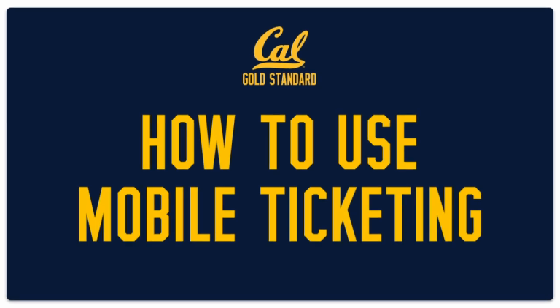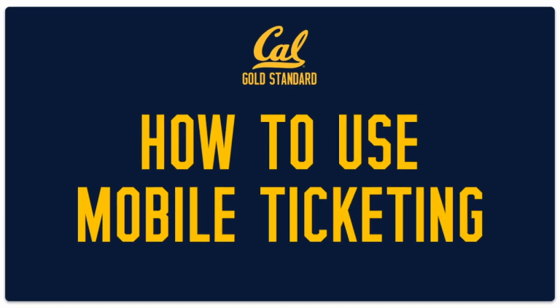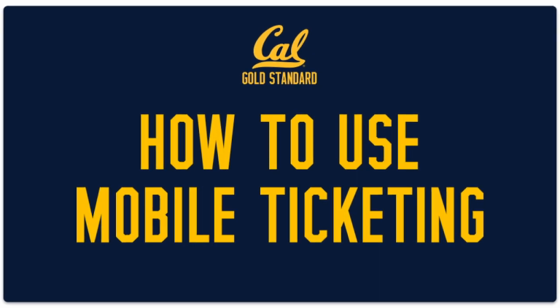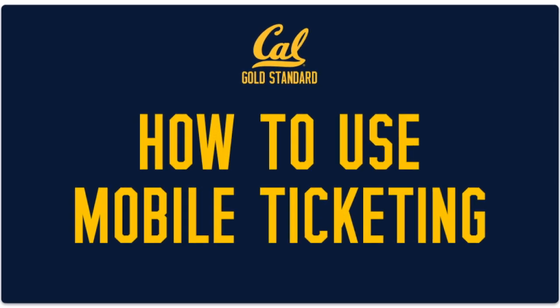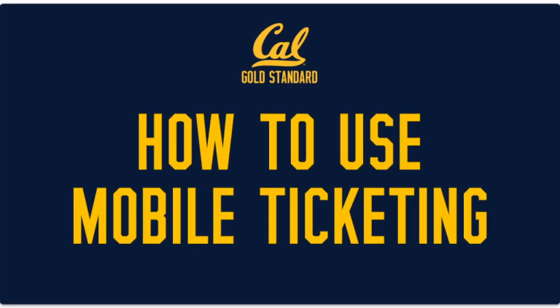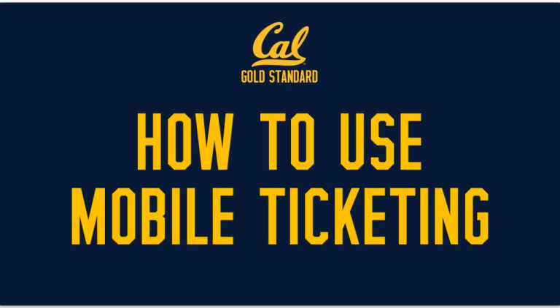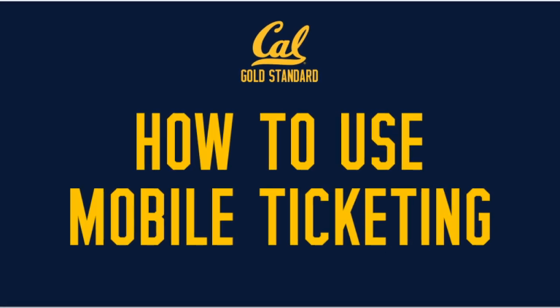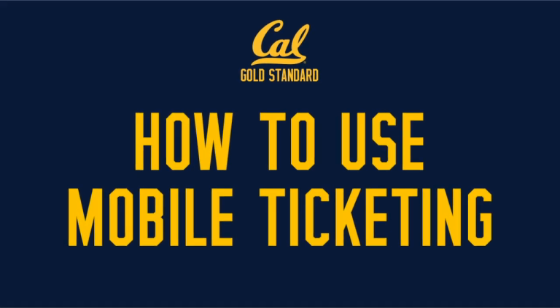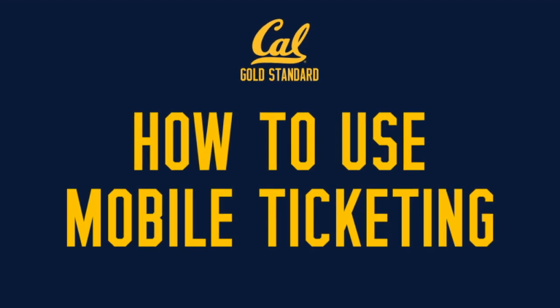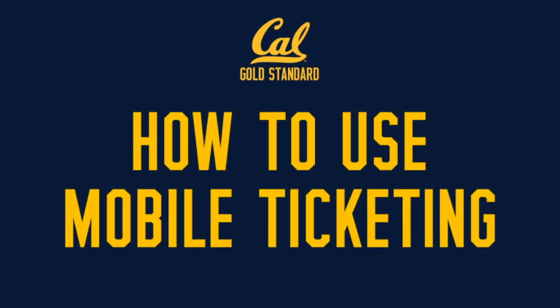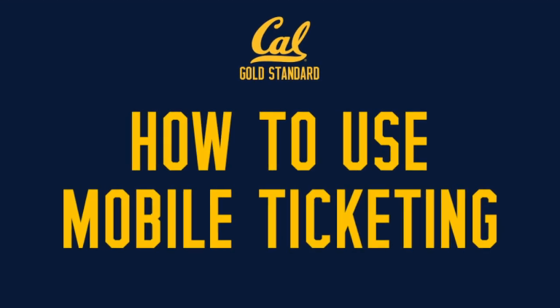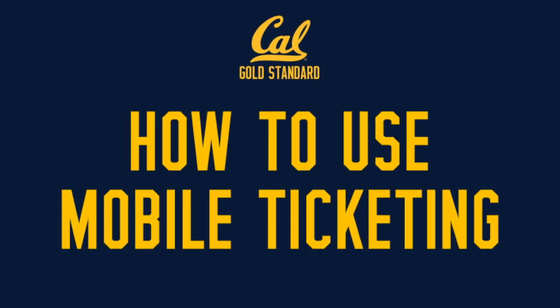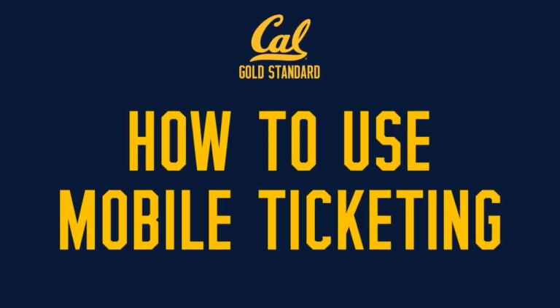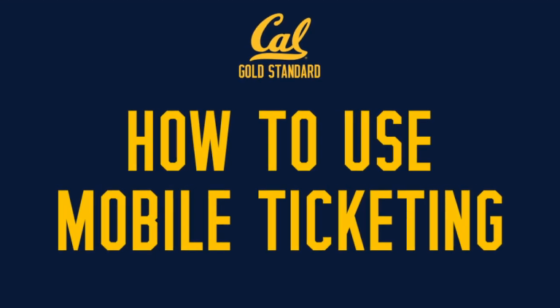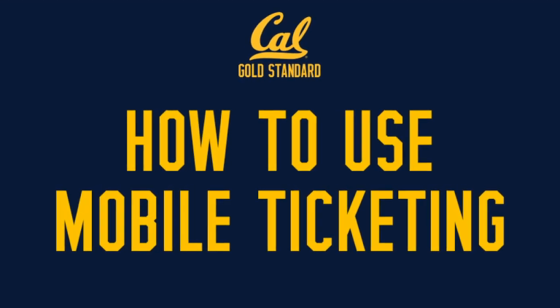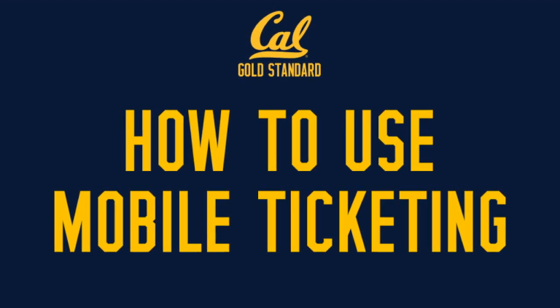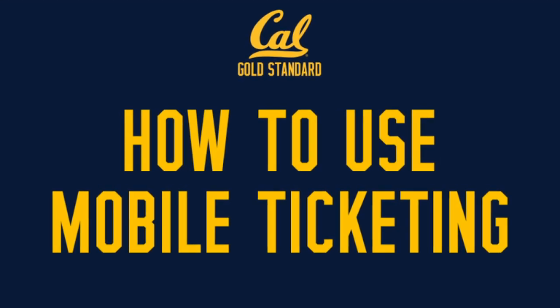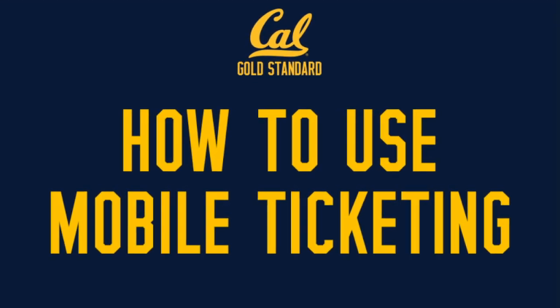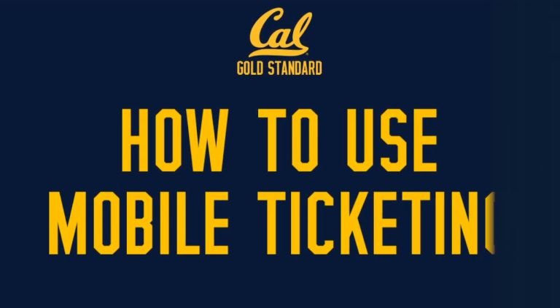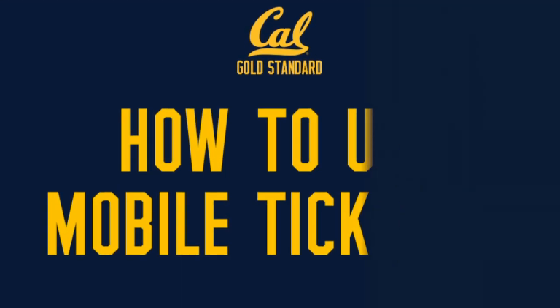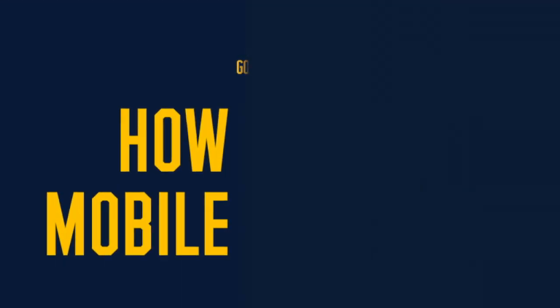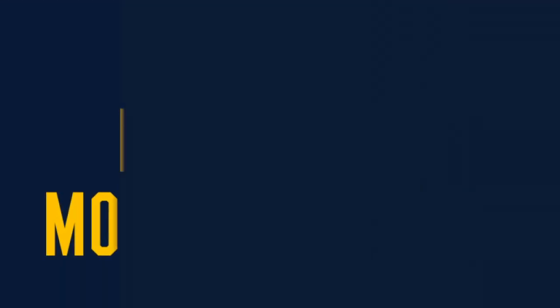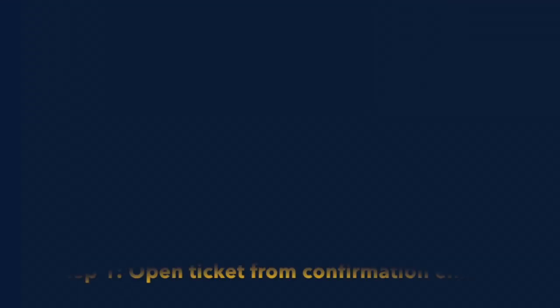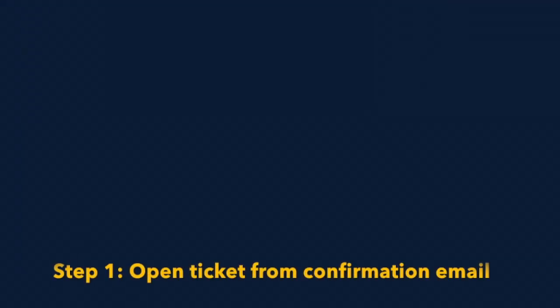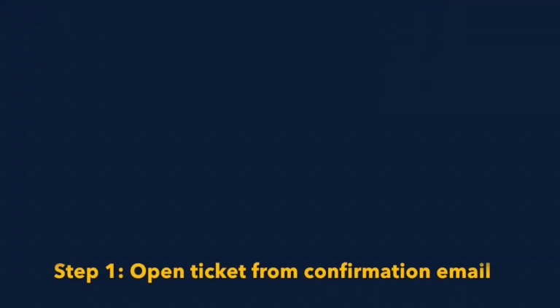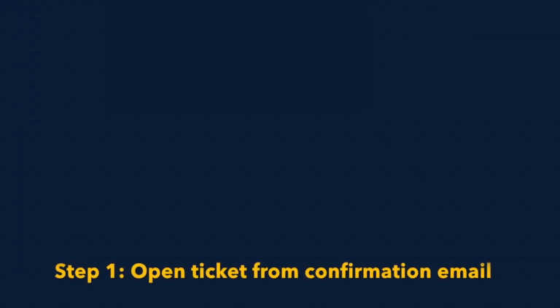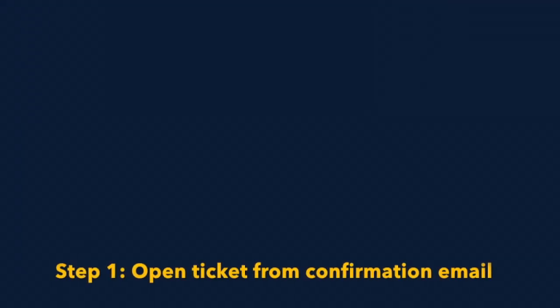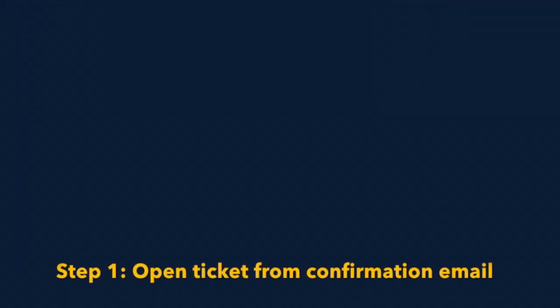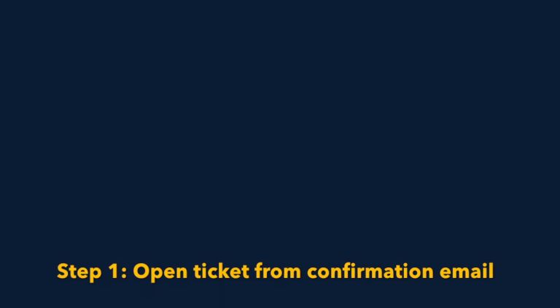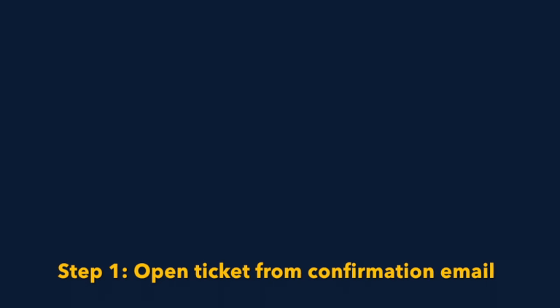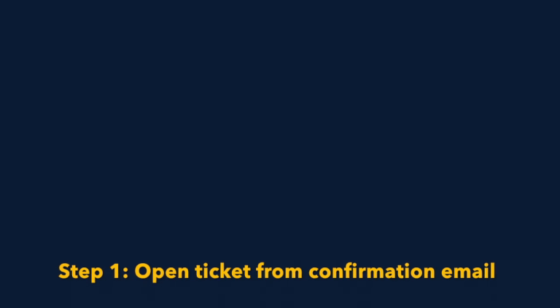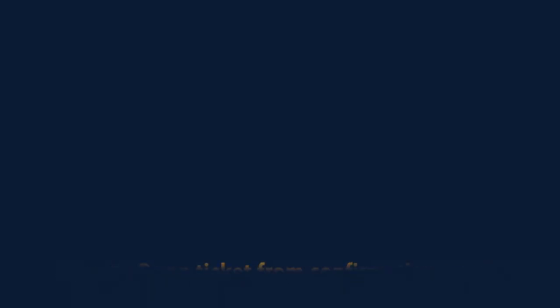Welcome to the Cal Gold Standard YouTube page. This video will go over how to use our mobile ticketing.